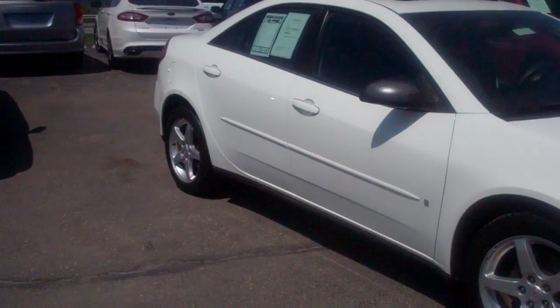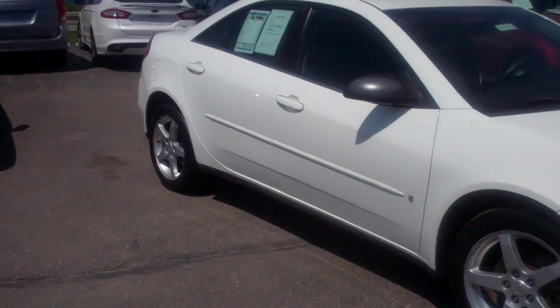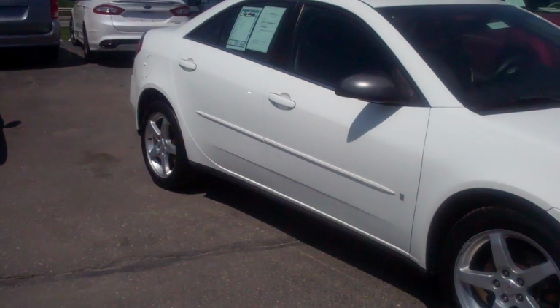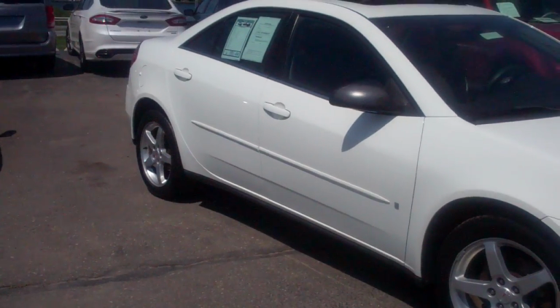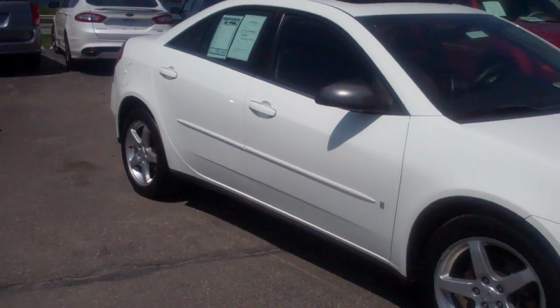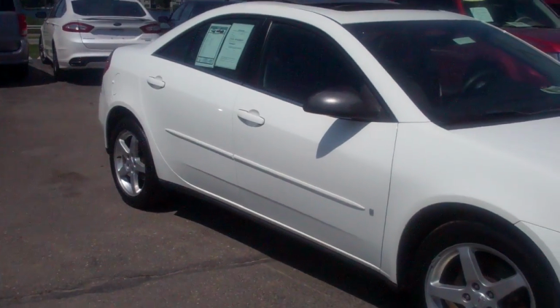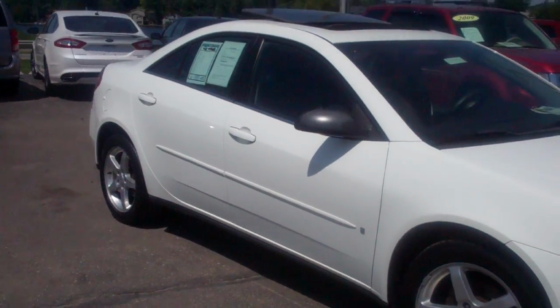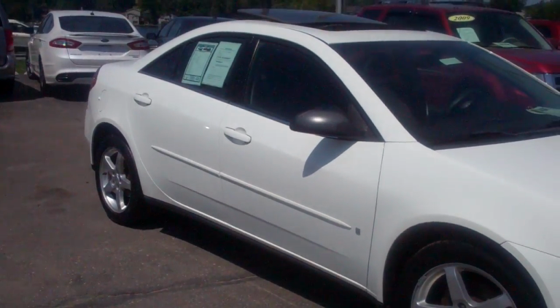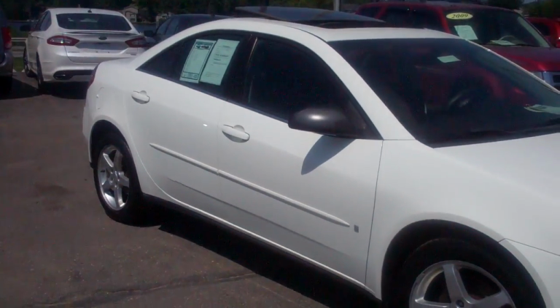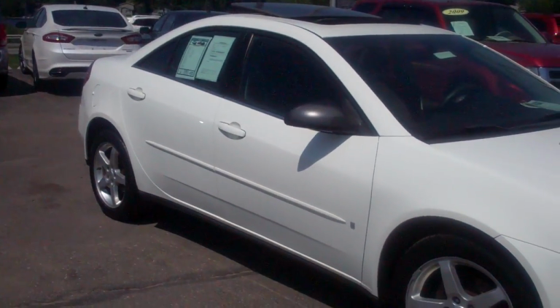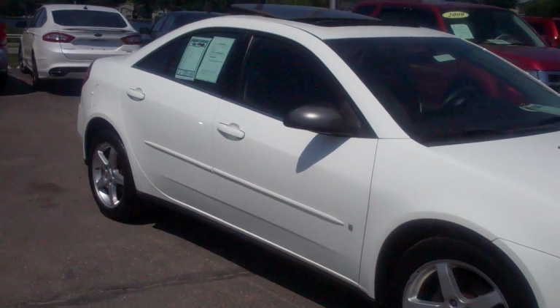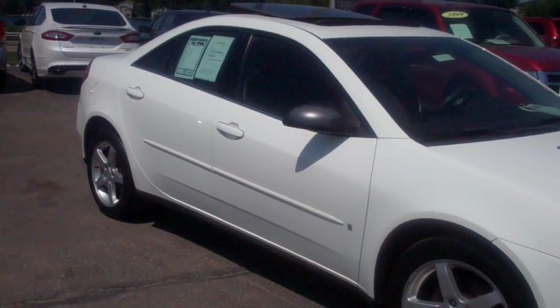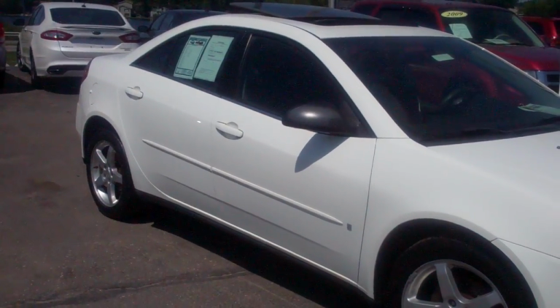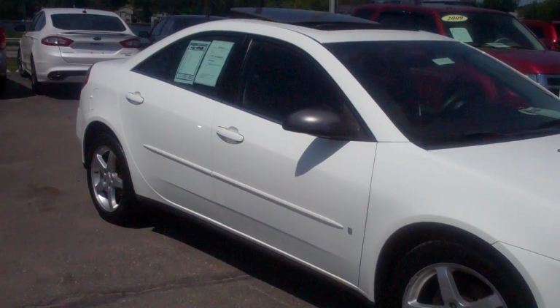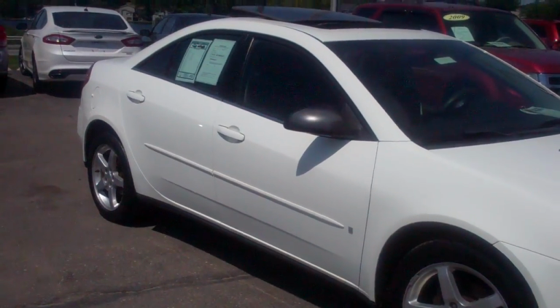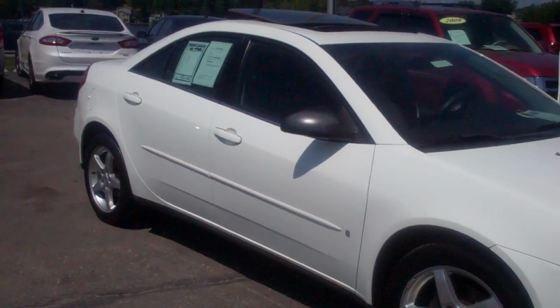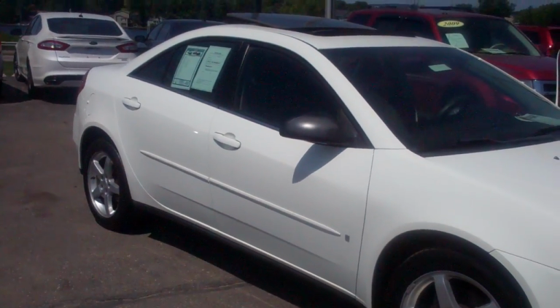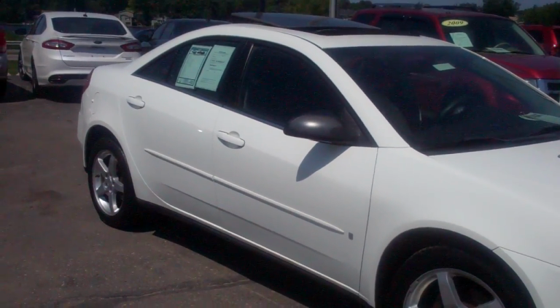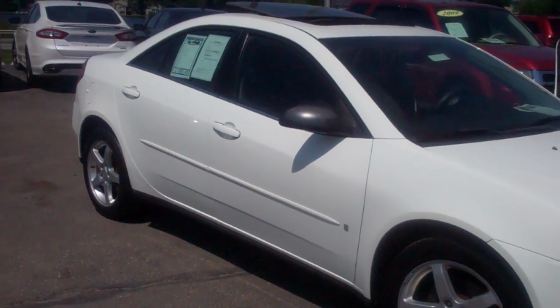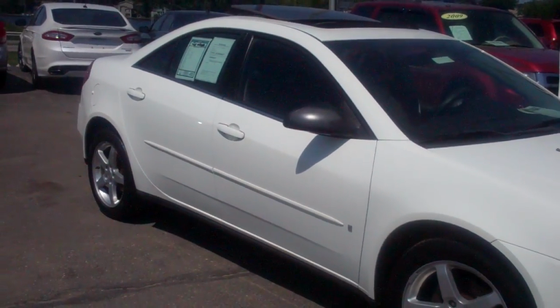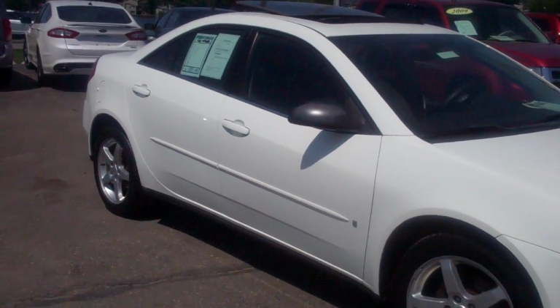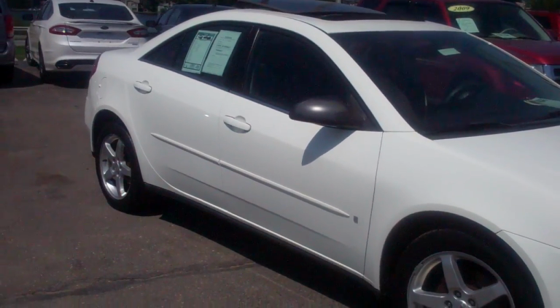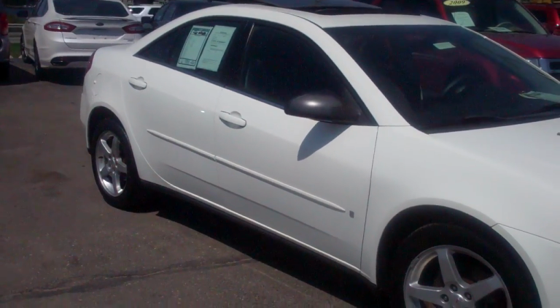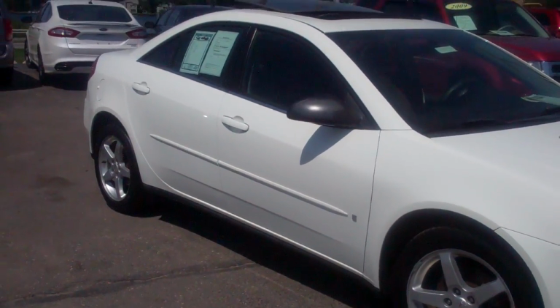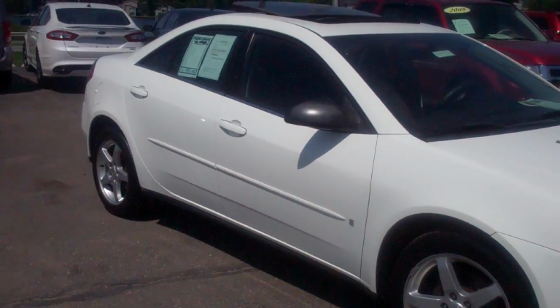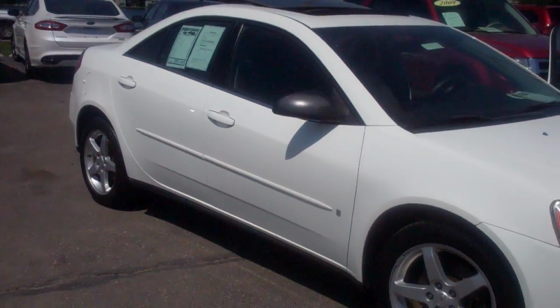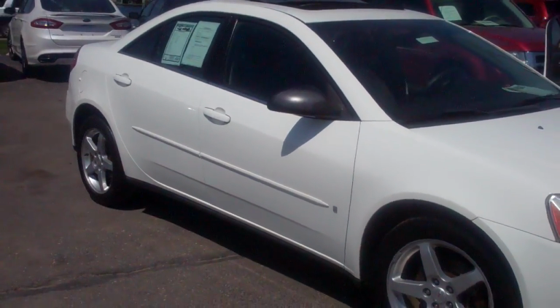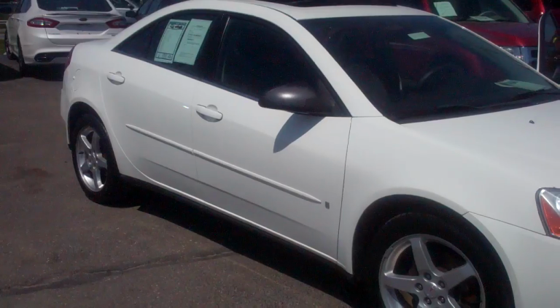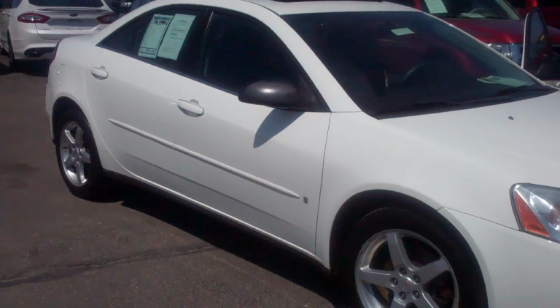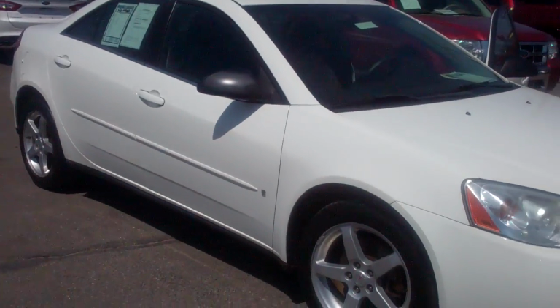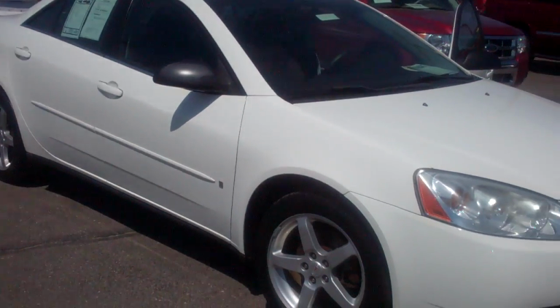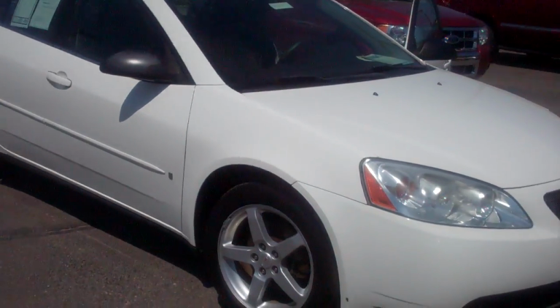Hi Amanda, this is Doug from Skalnek Ford. Here's the G6 that you're inquiring about.